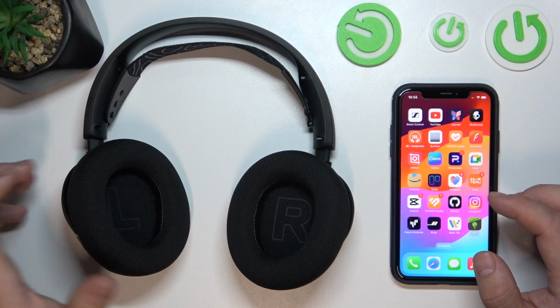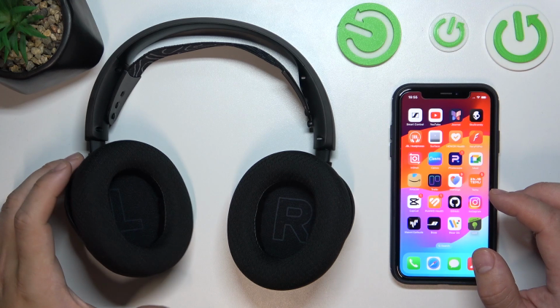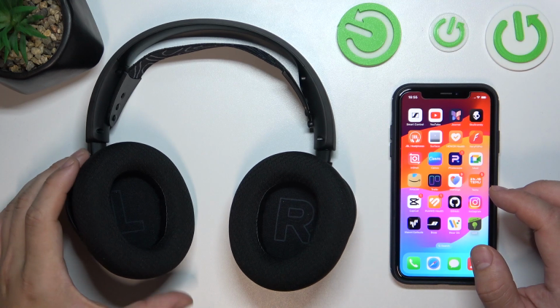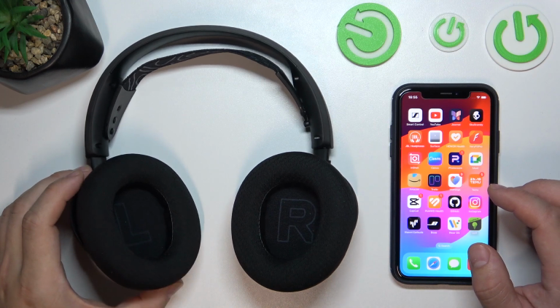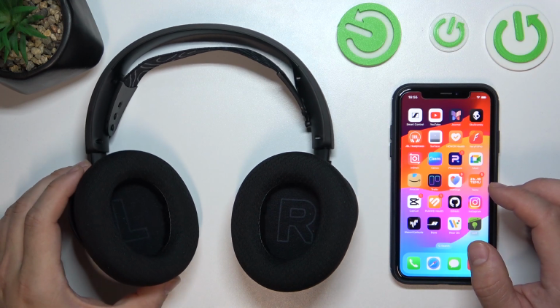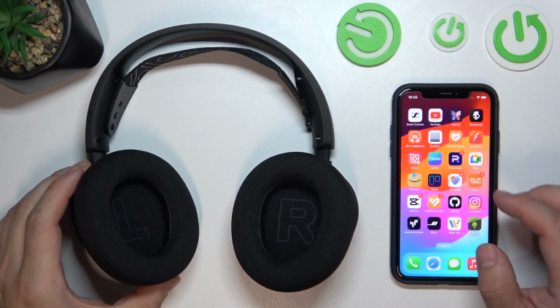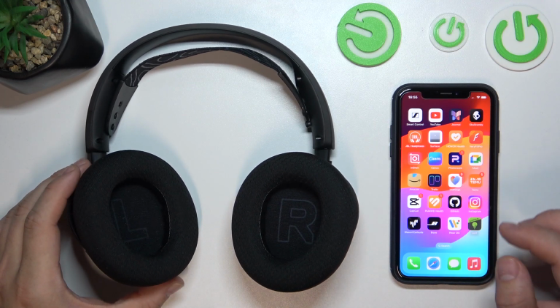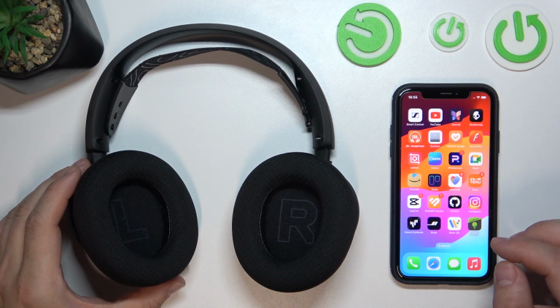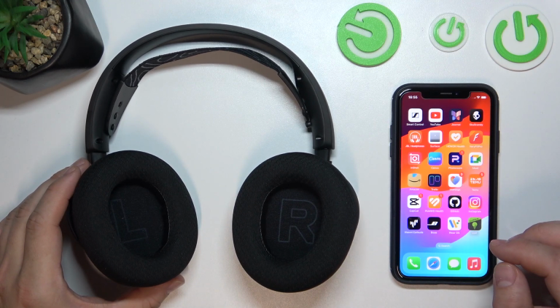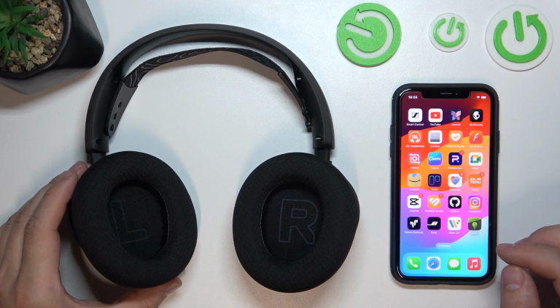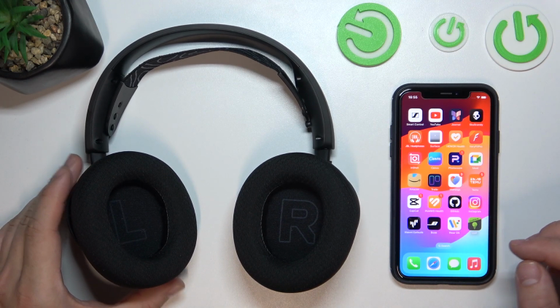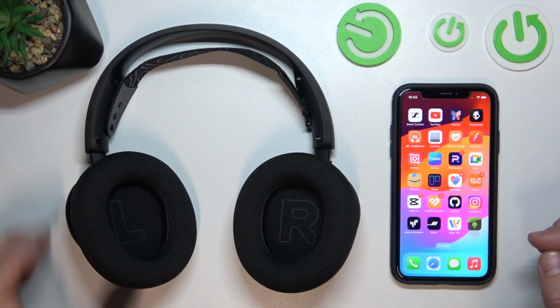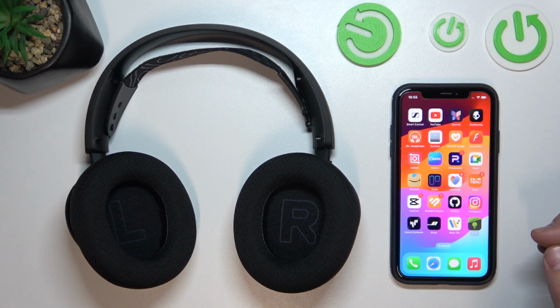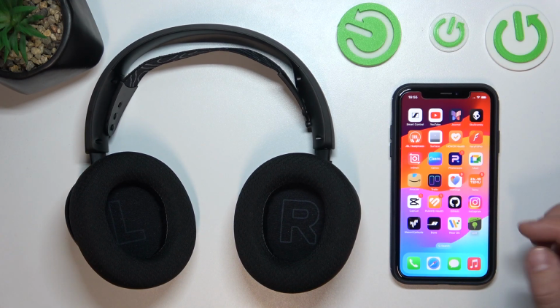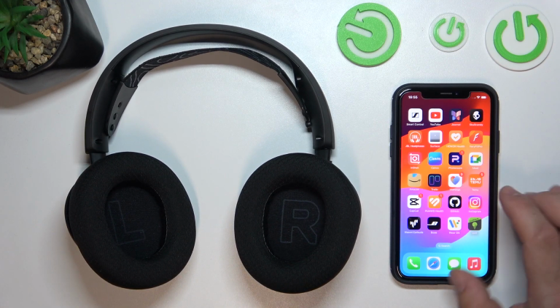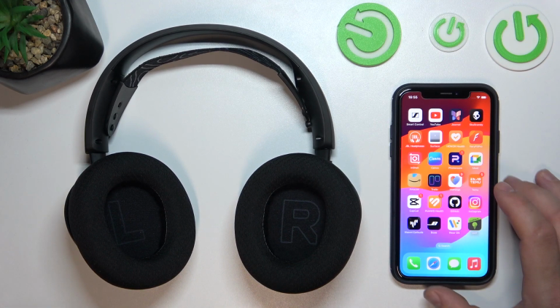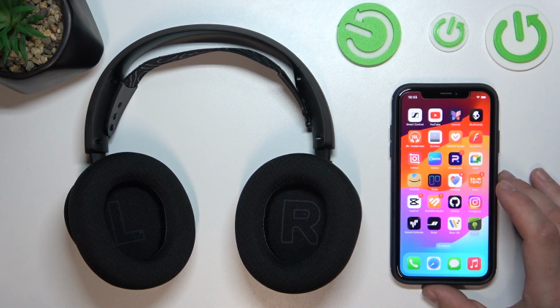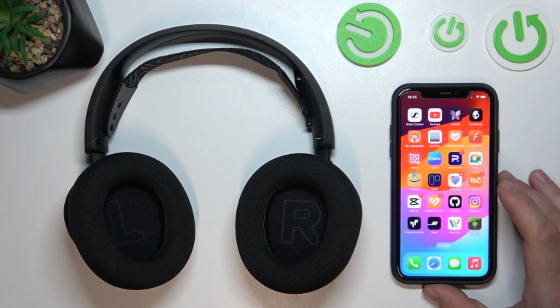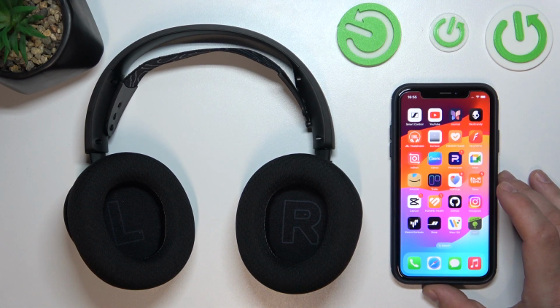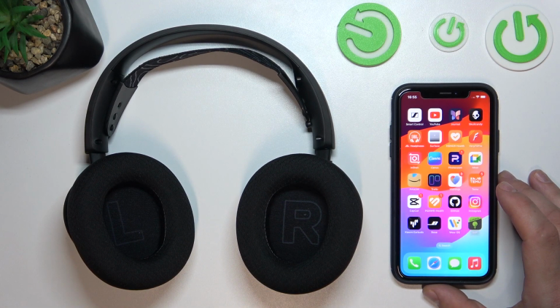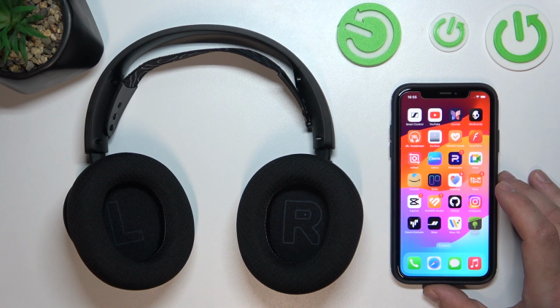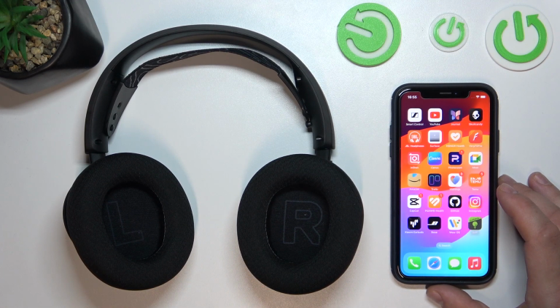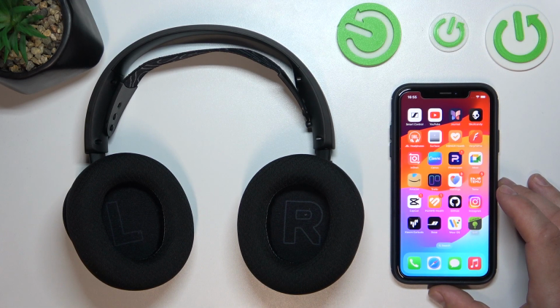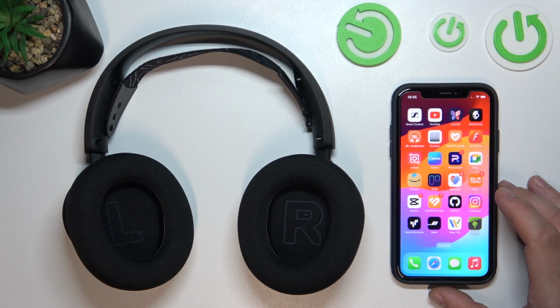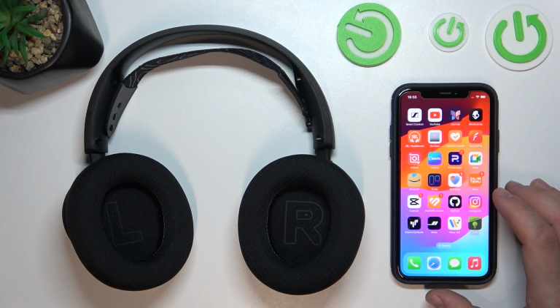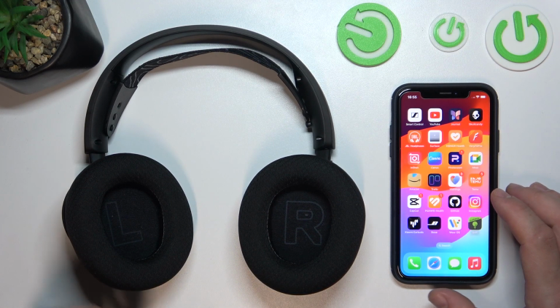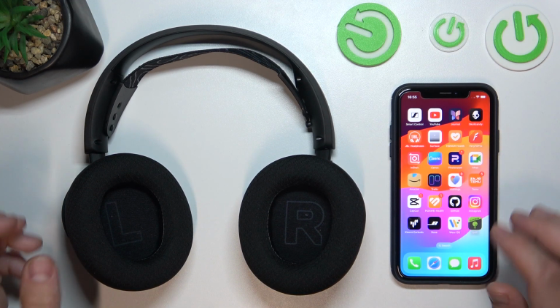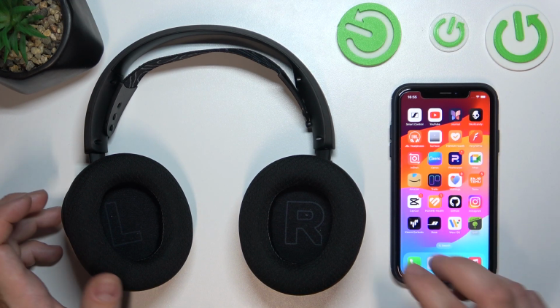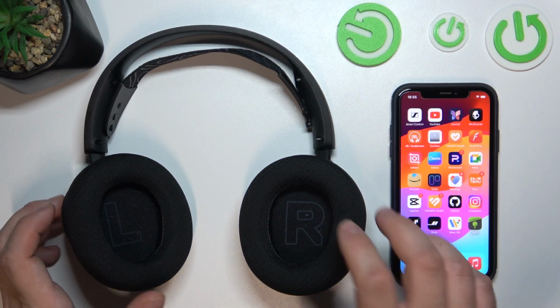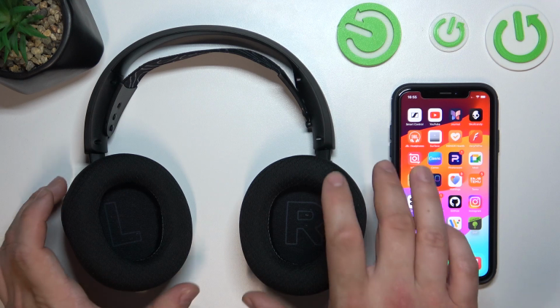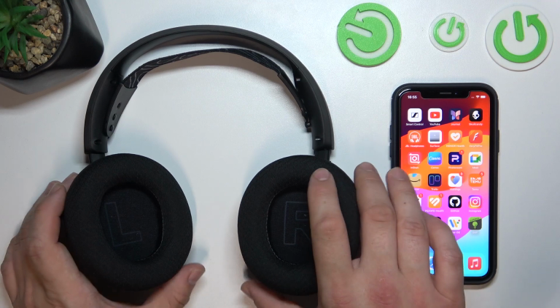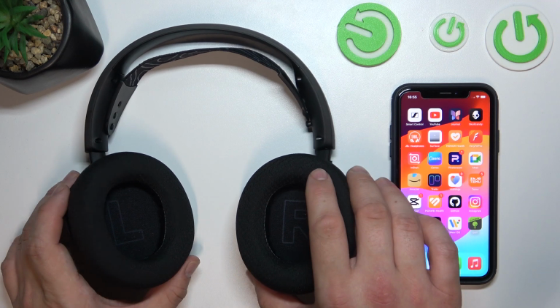Hello, in front of me I've got SteelSeries Arctis Nova 5. In this video I'll show you how to pair it with iPhone.